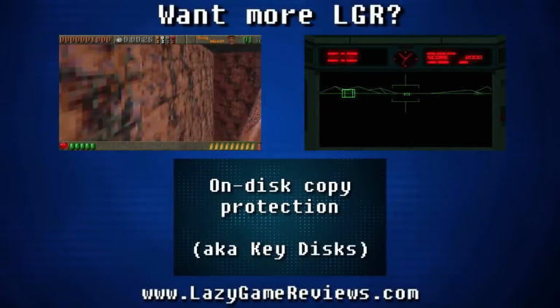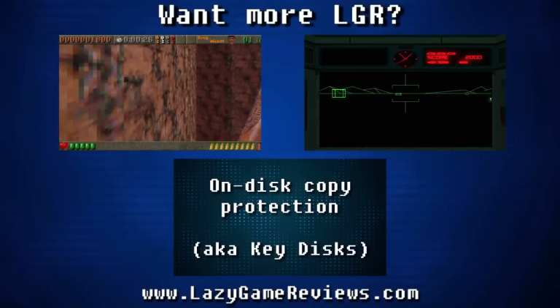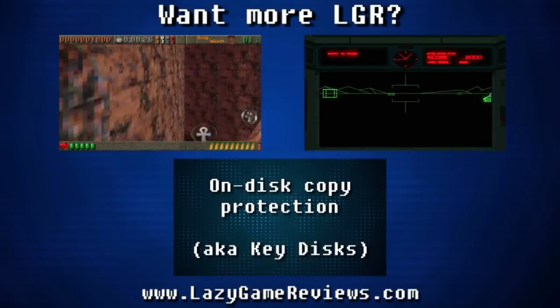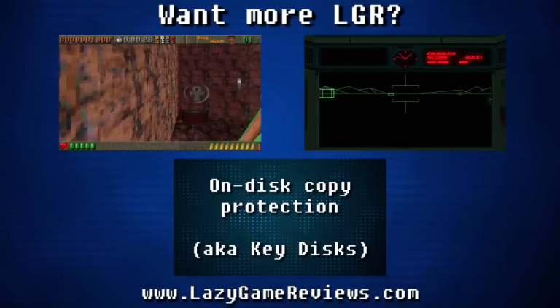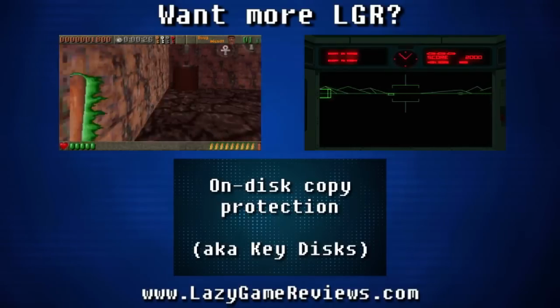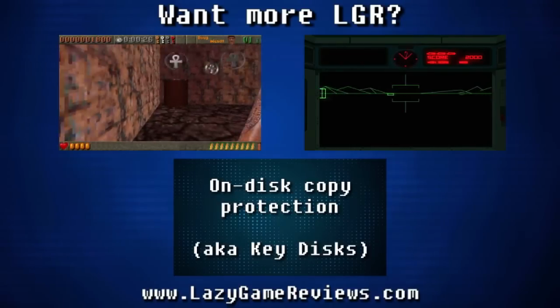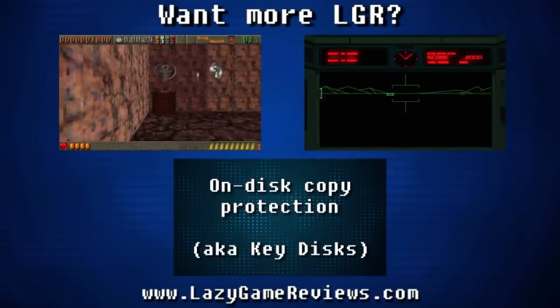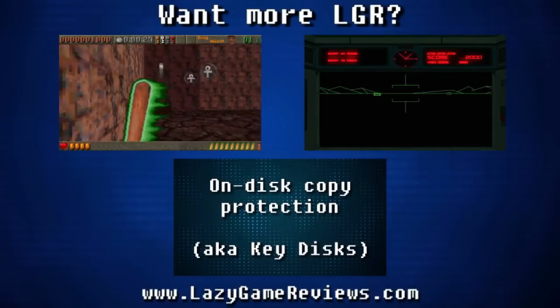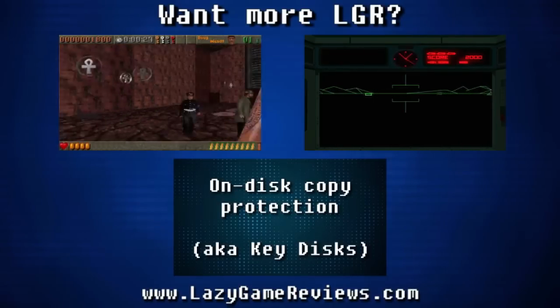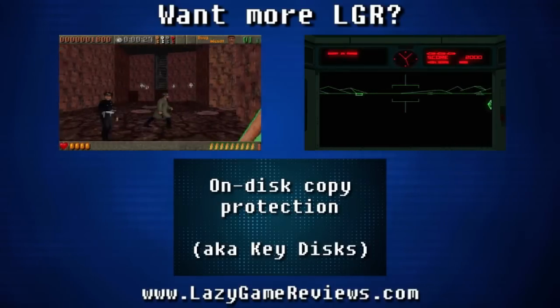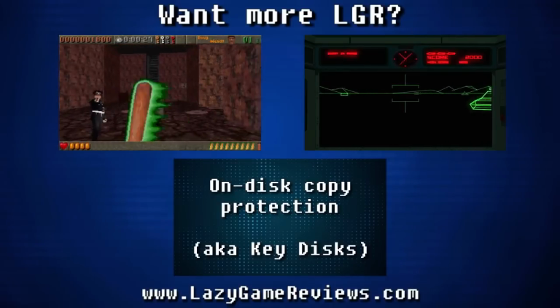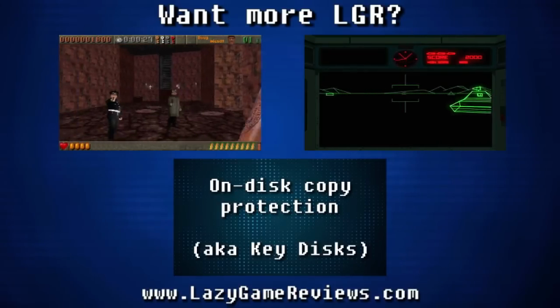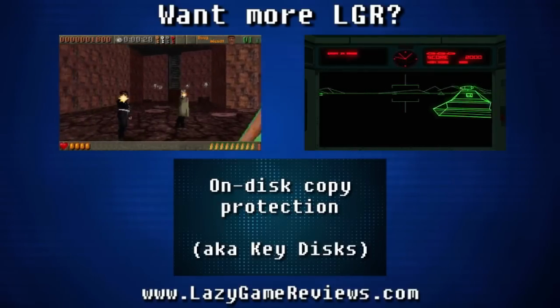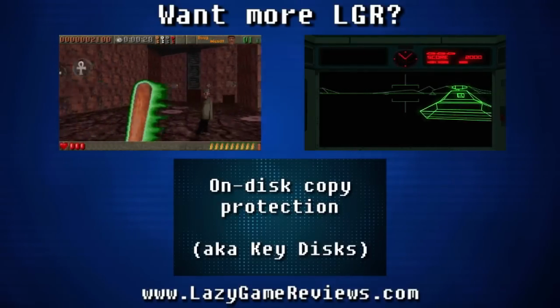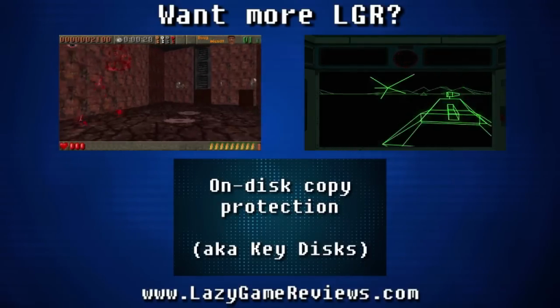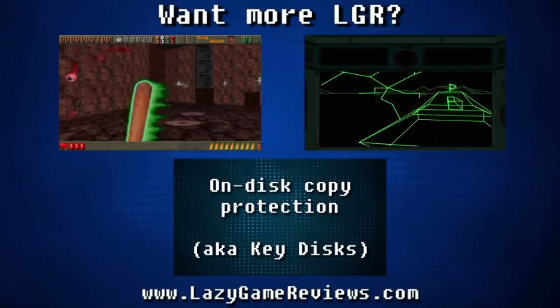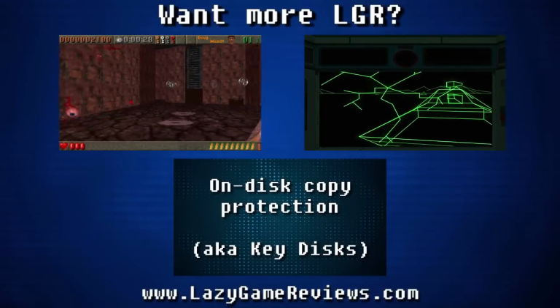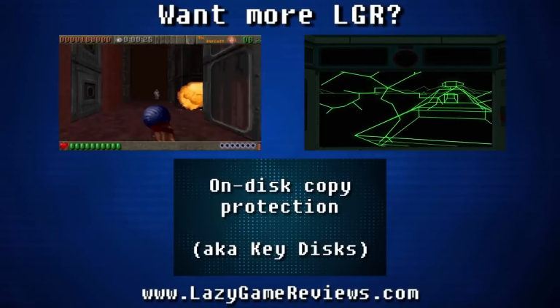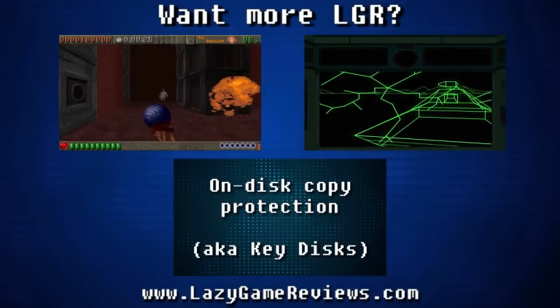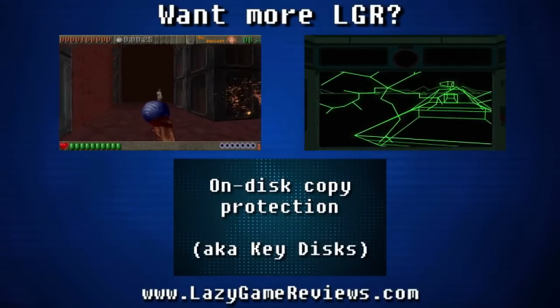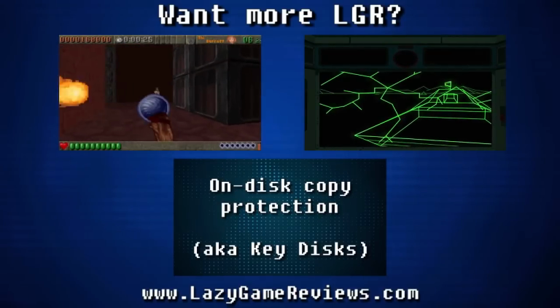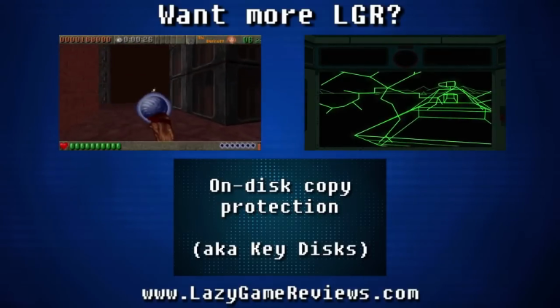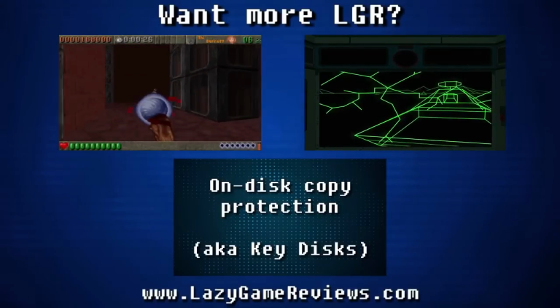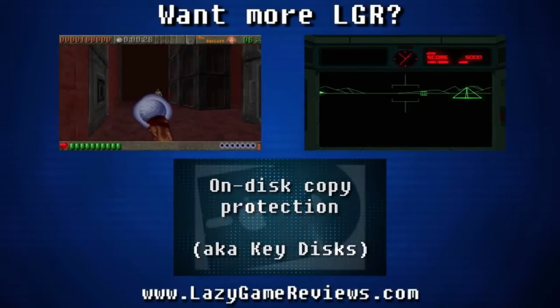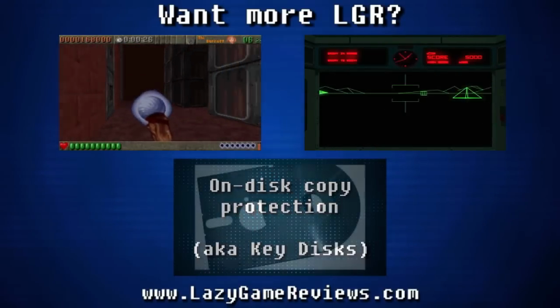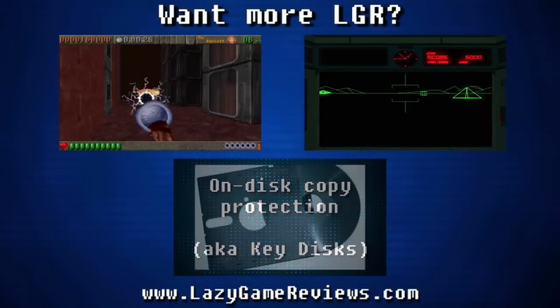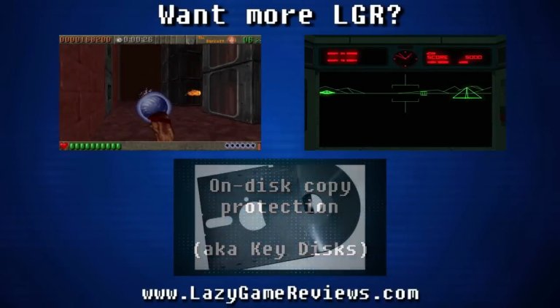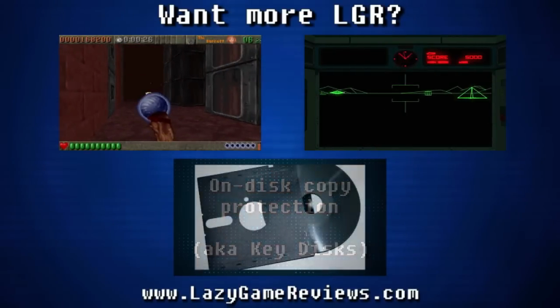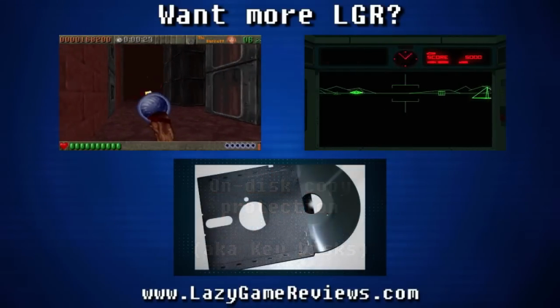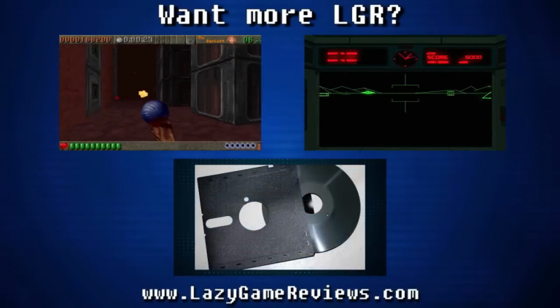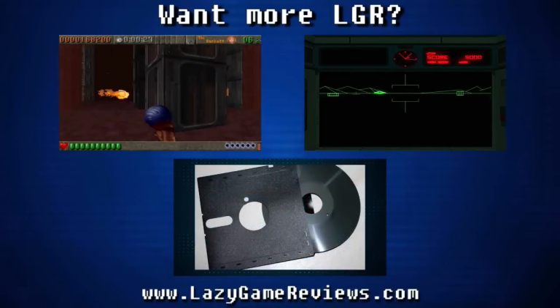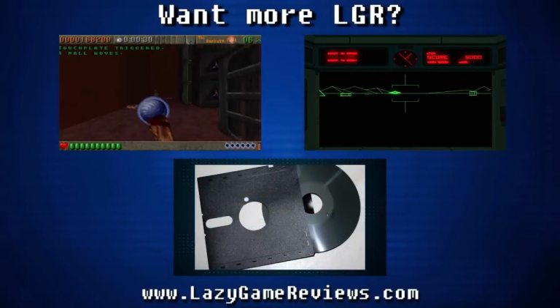Be sure to come back next week for more arcade games on Arcade August, here on LGR.